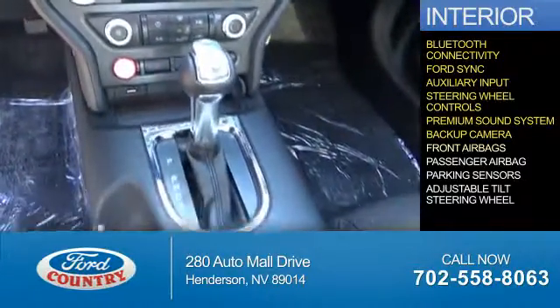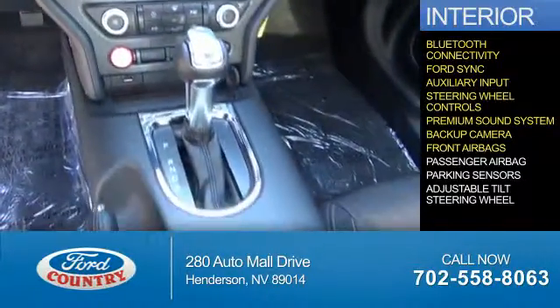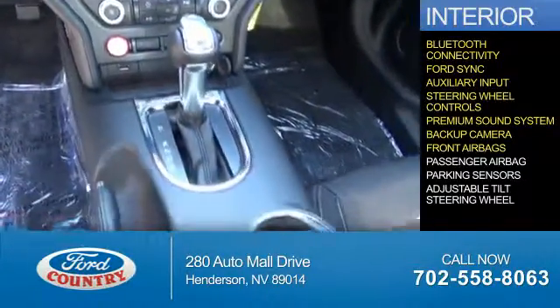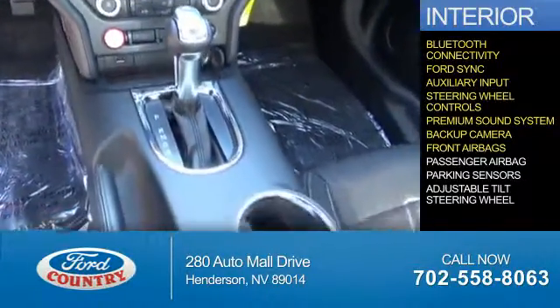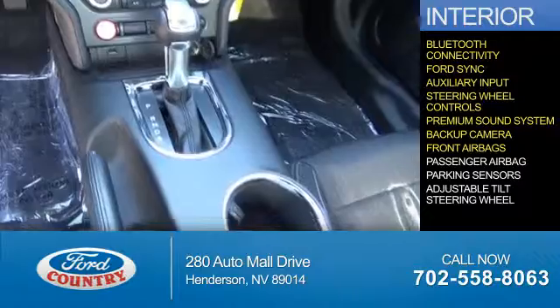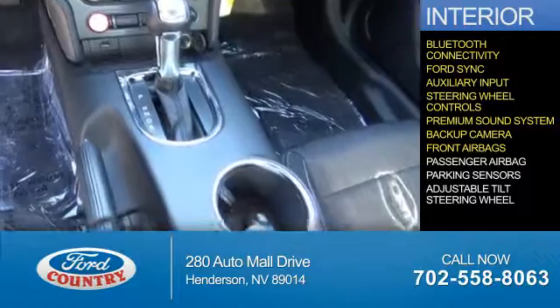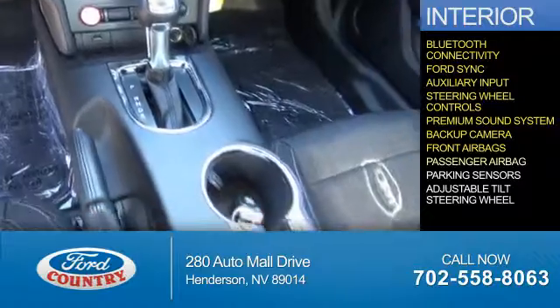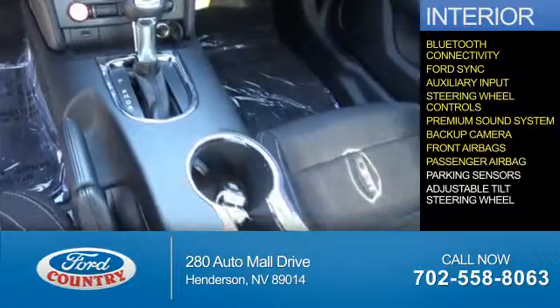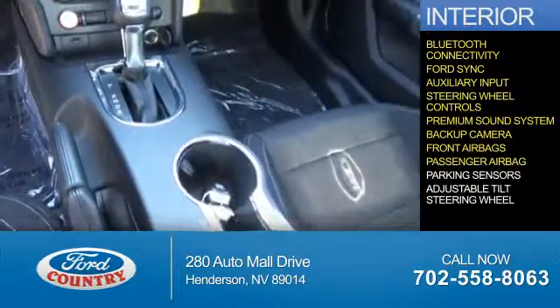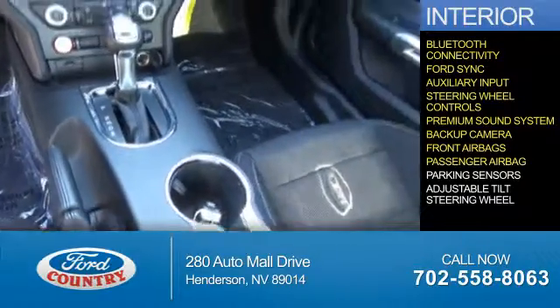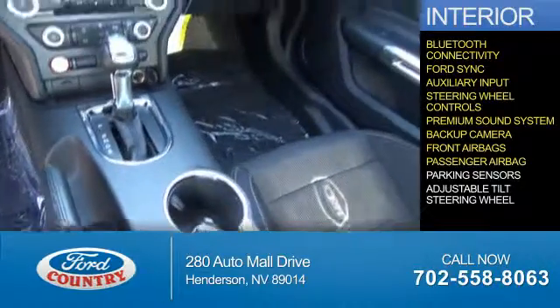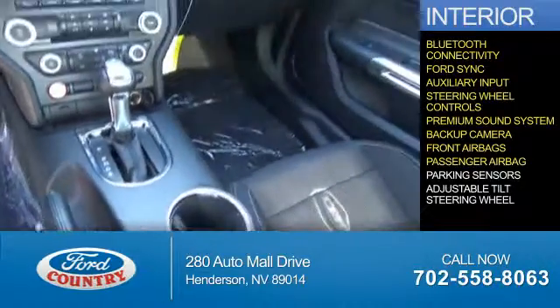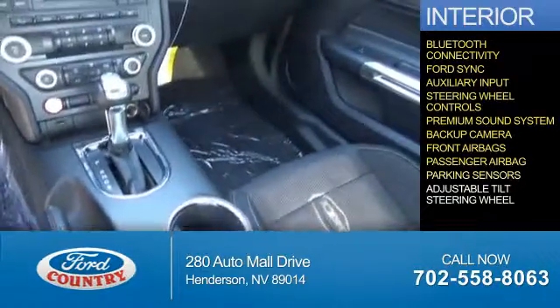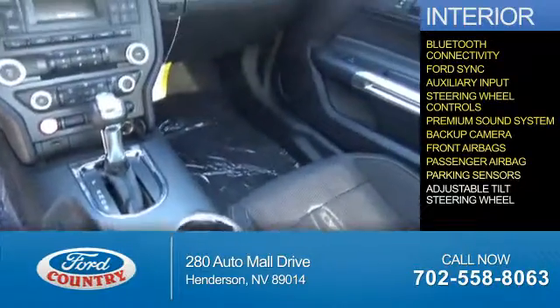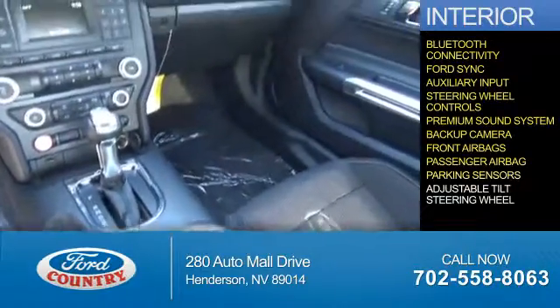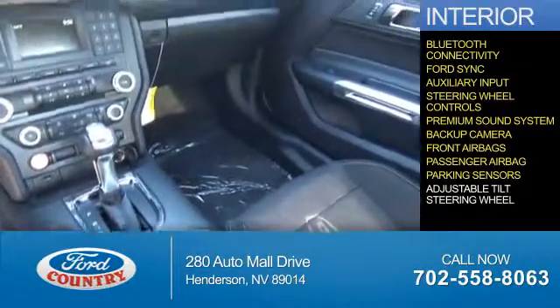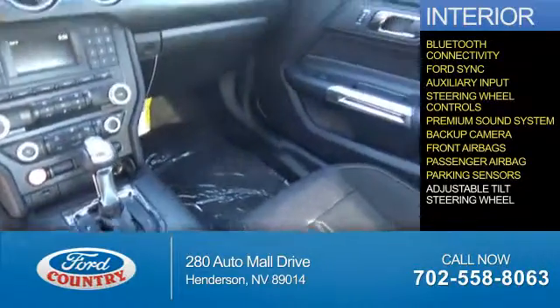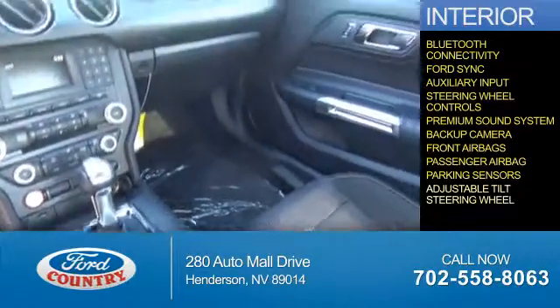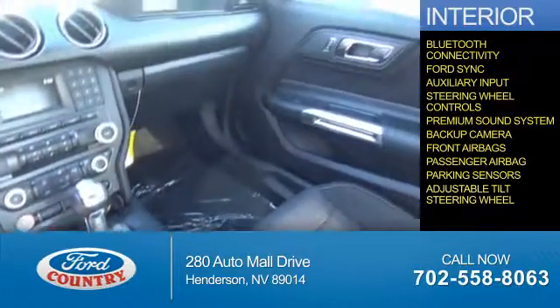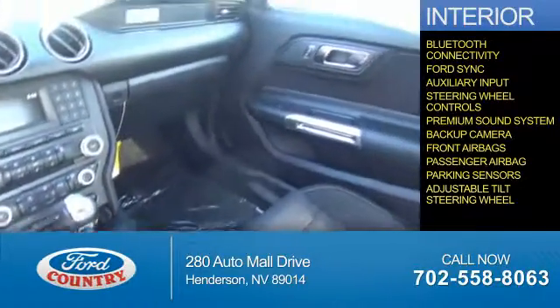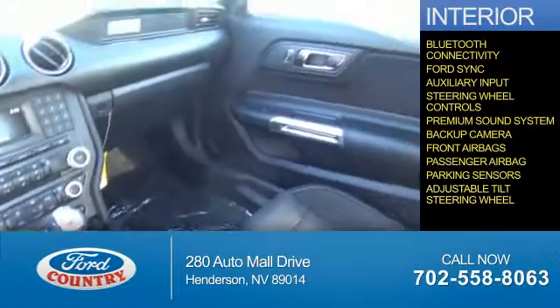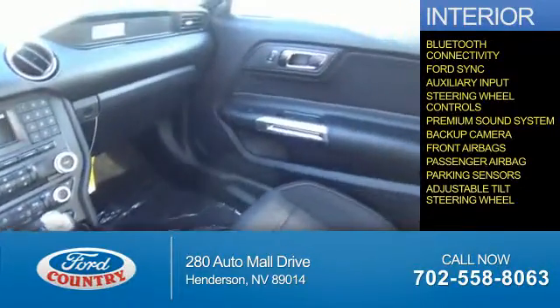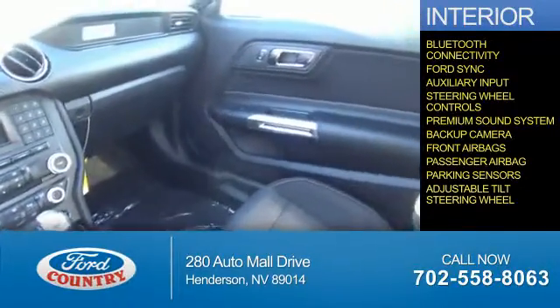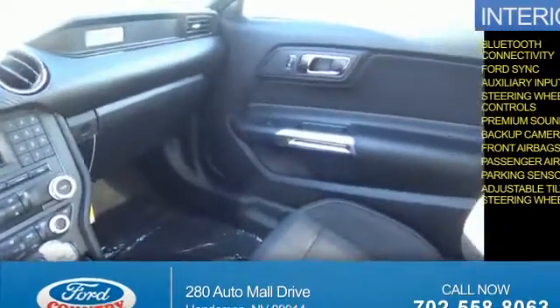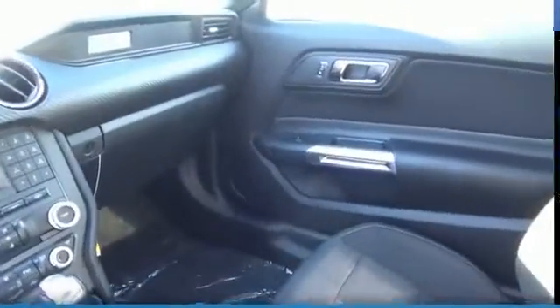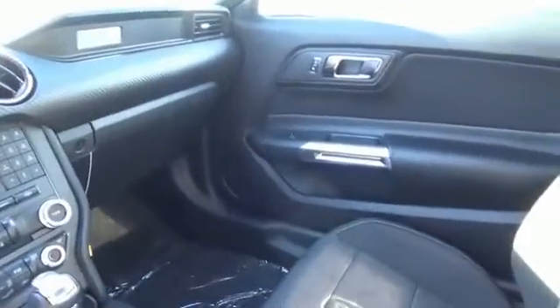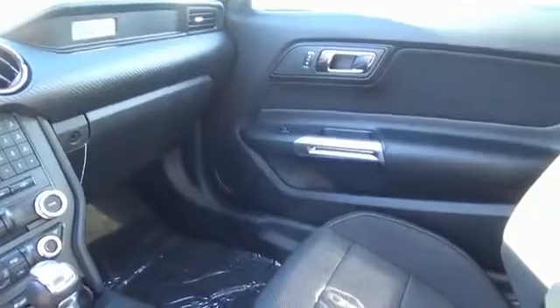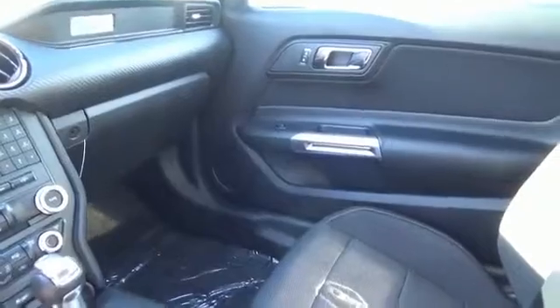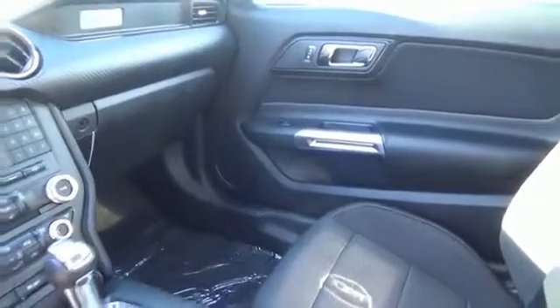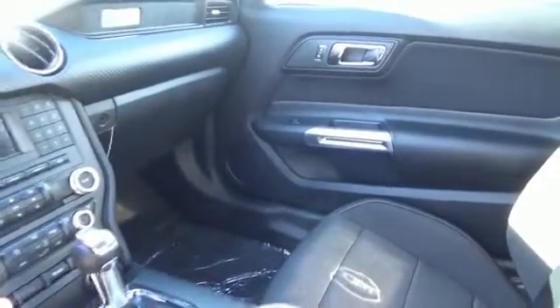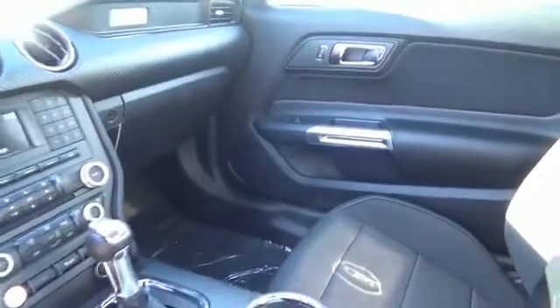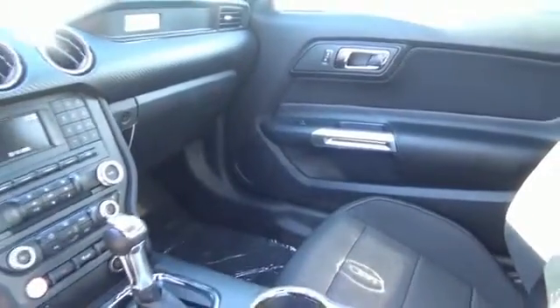Front airbags, a passenger airbag, parking sensors, and an adjustable tilt steering wheel. Great quality at a great price.